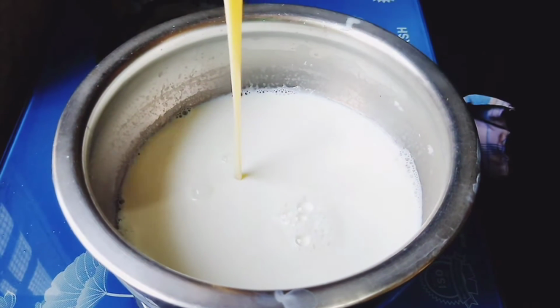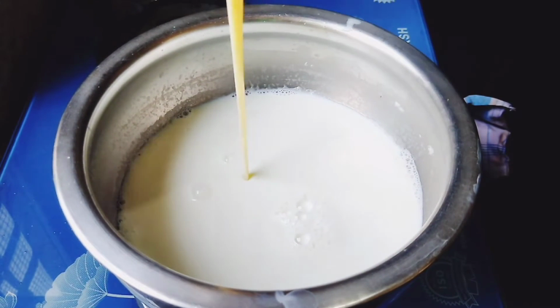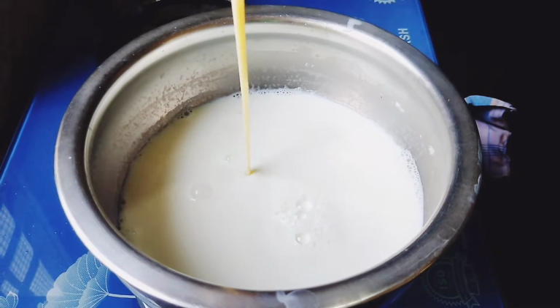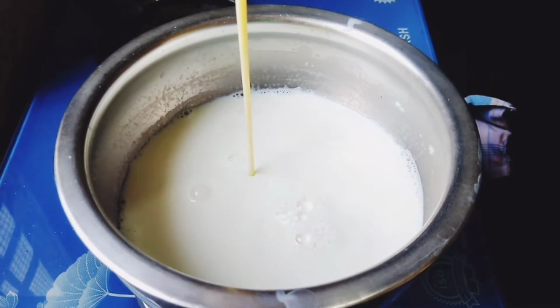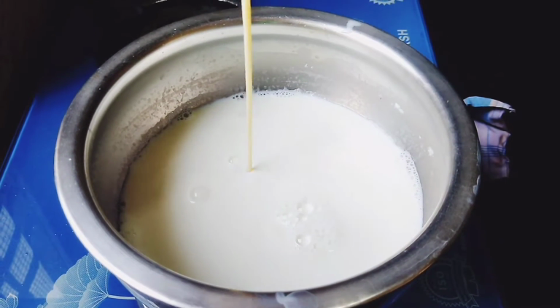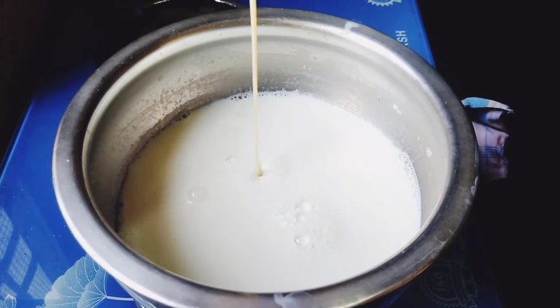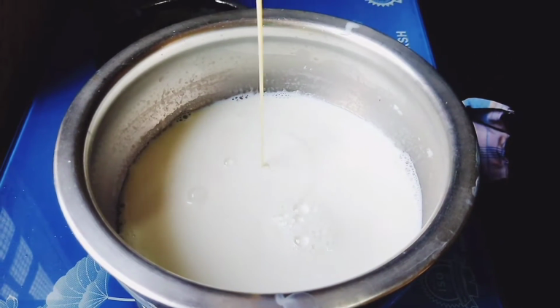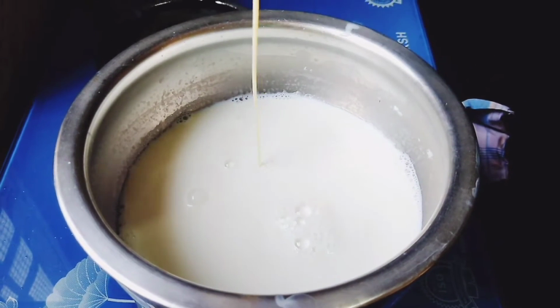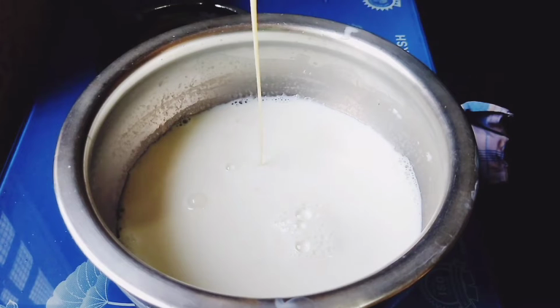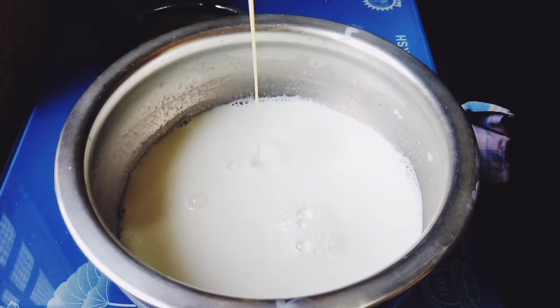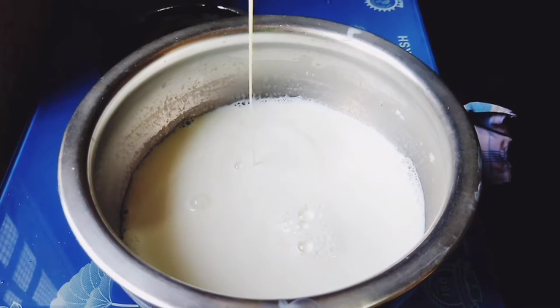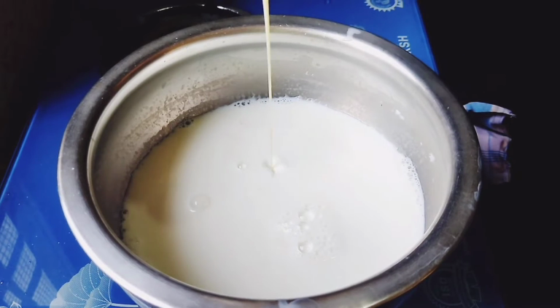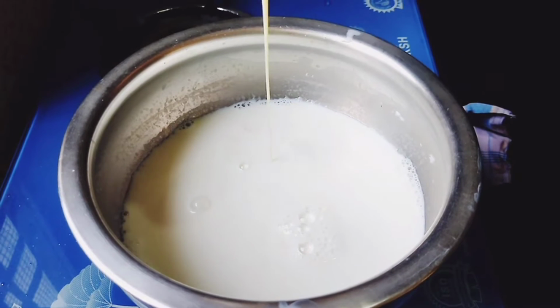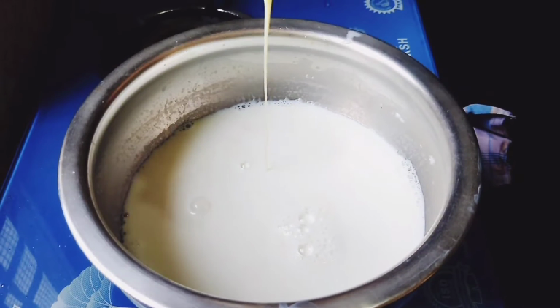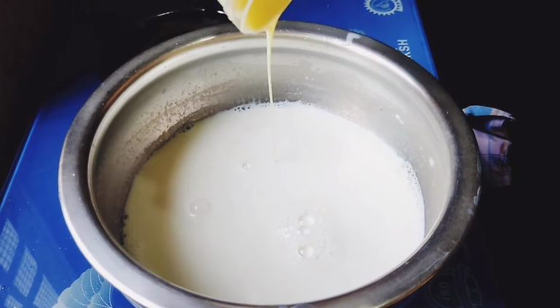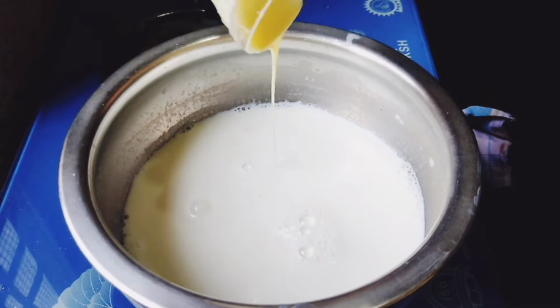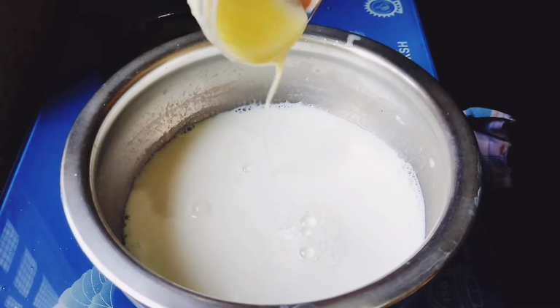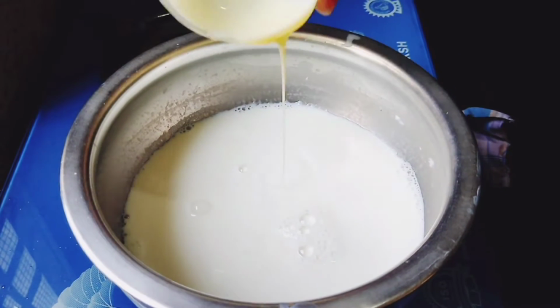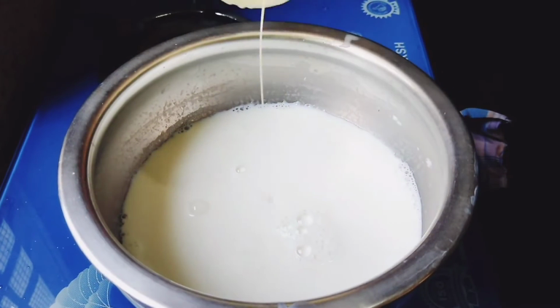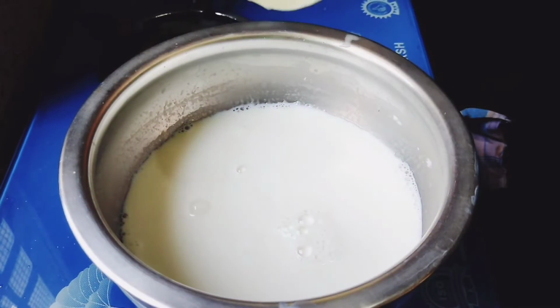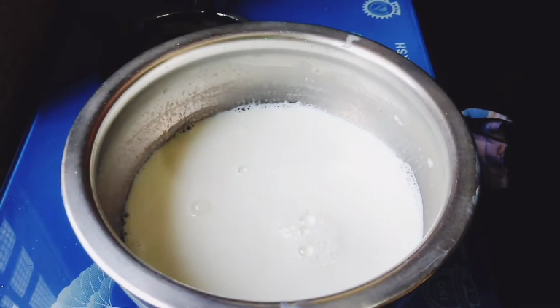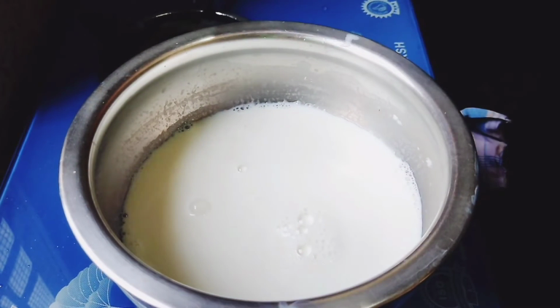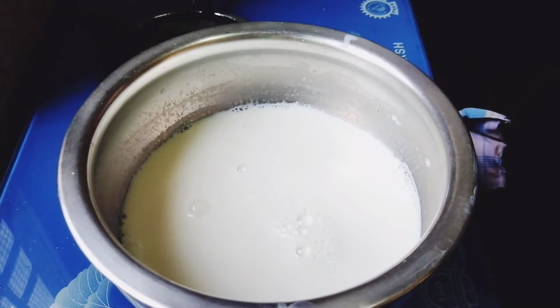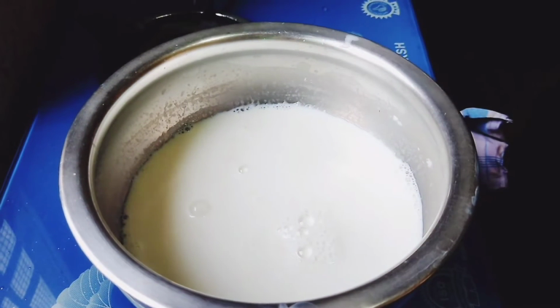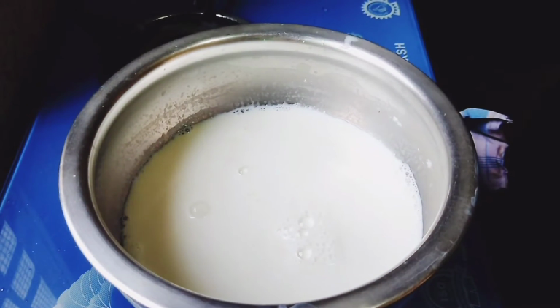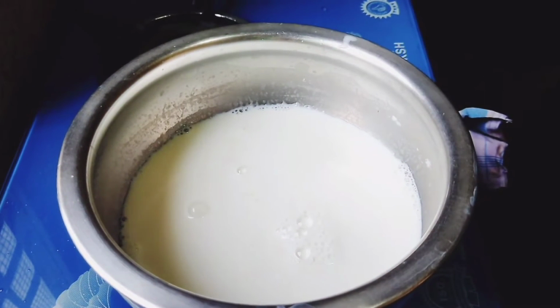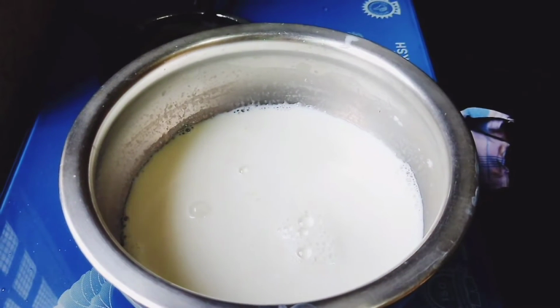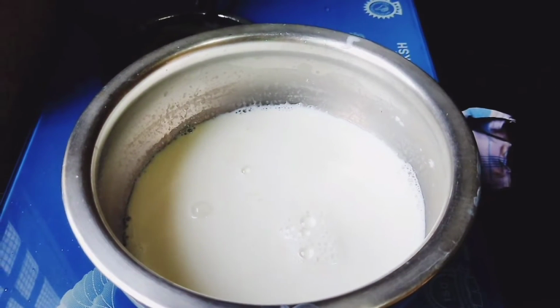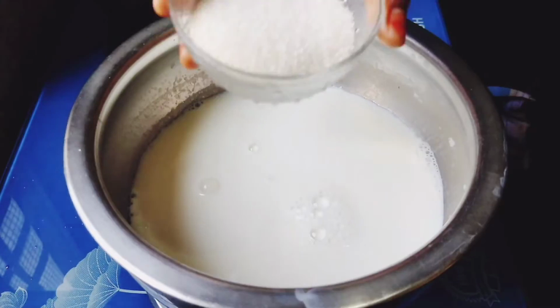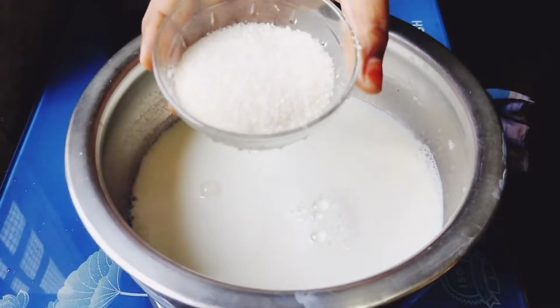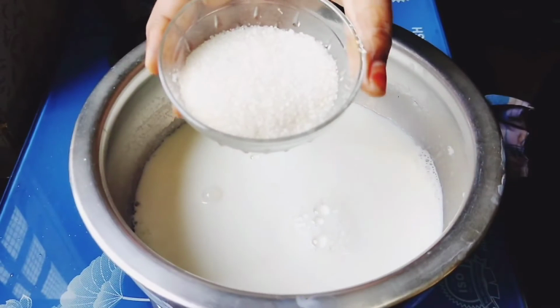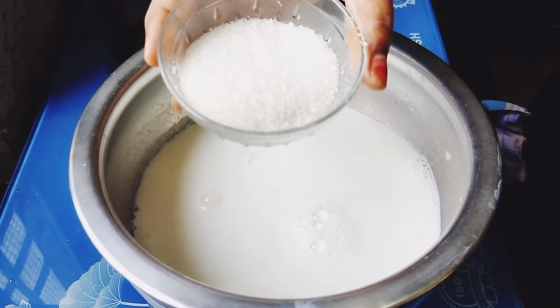We want to add condensed milk. When done with condensed milk,